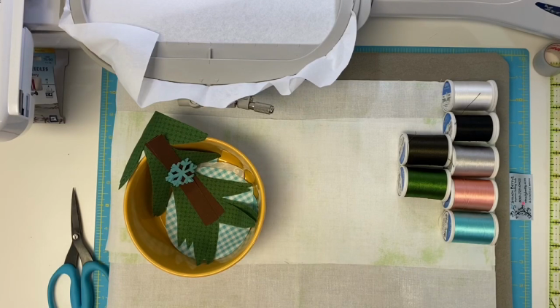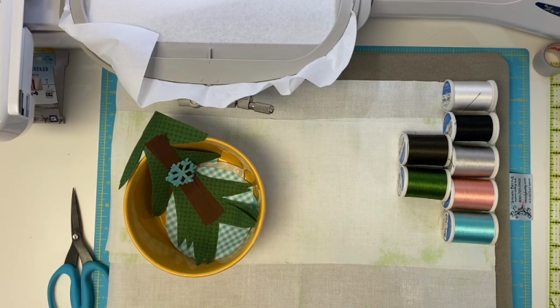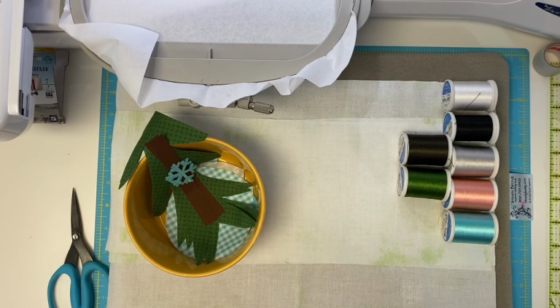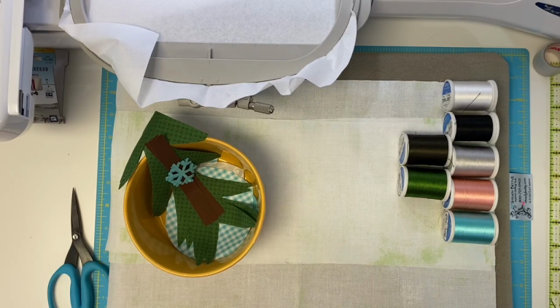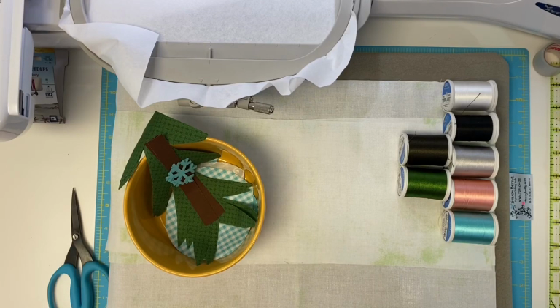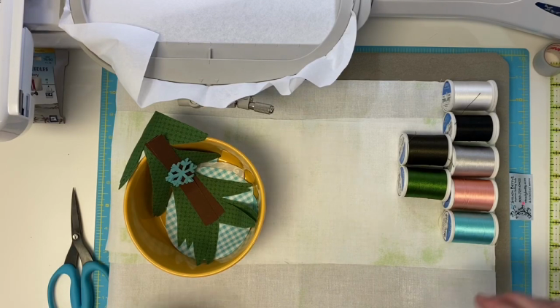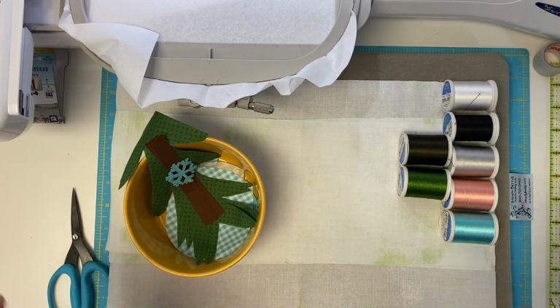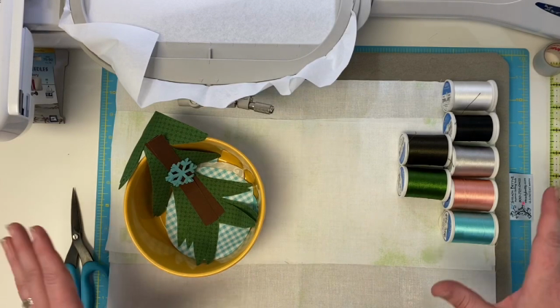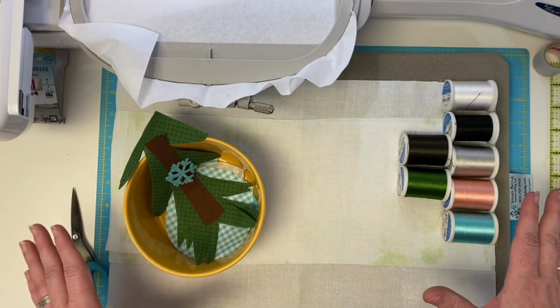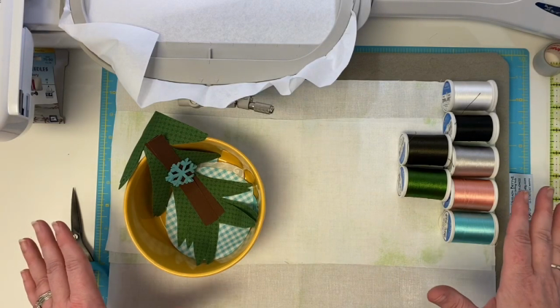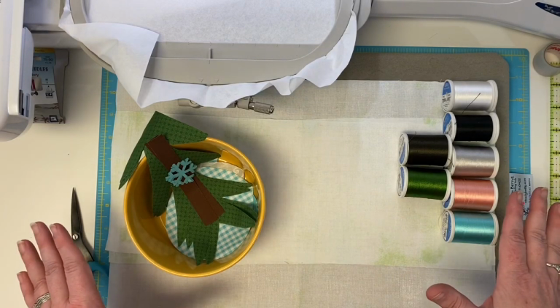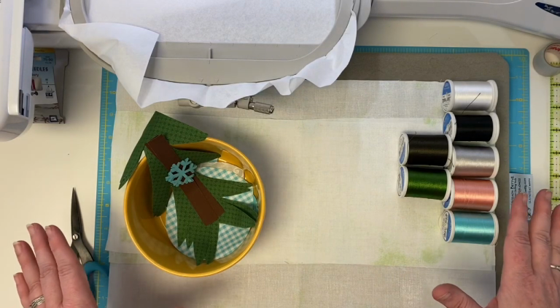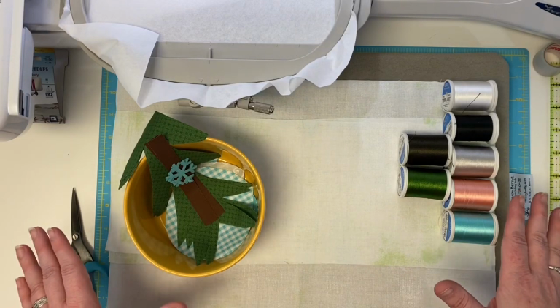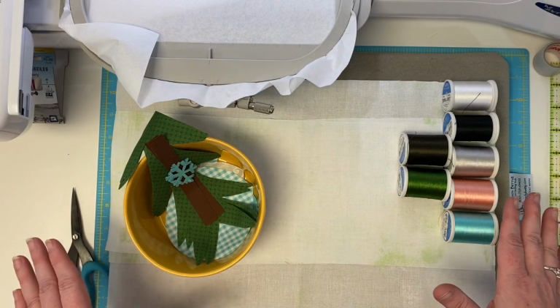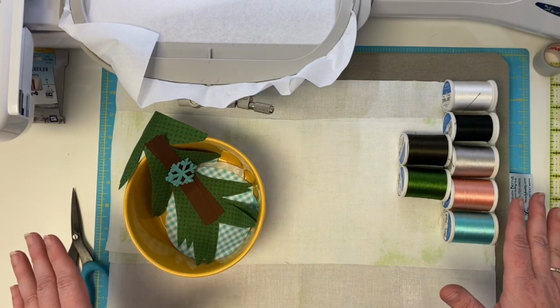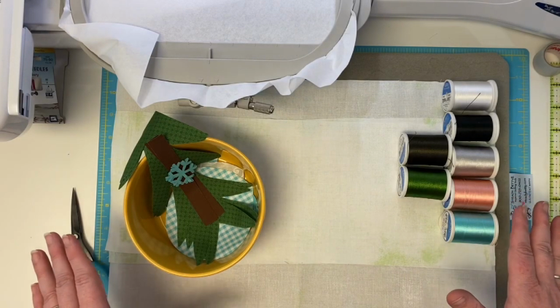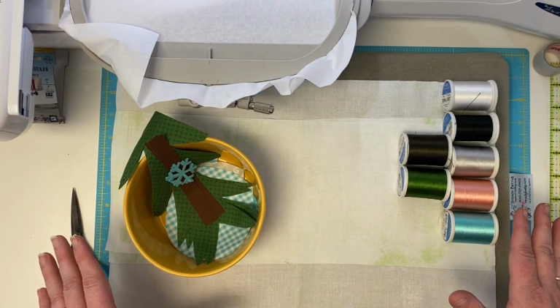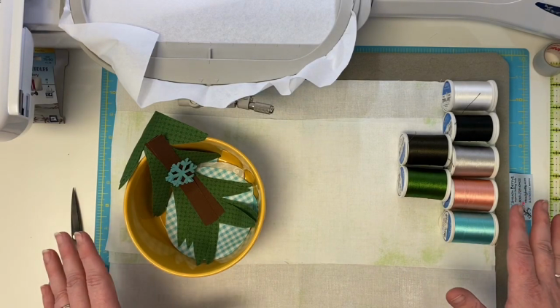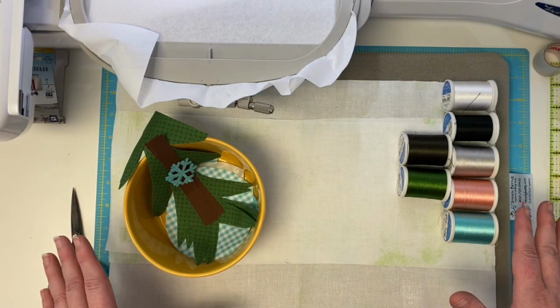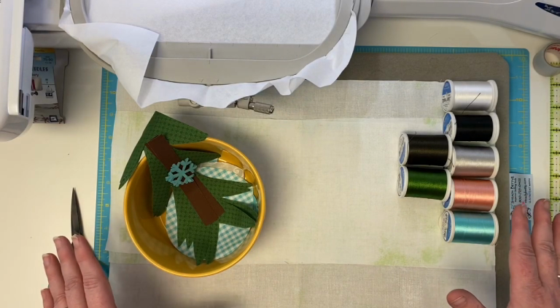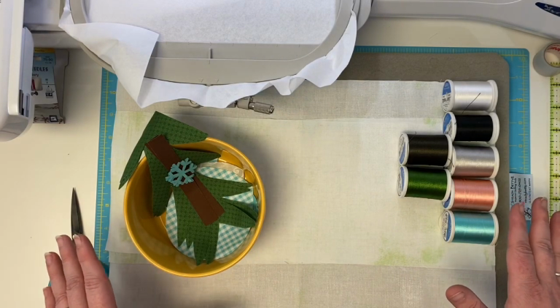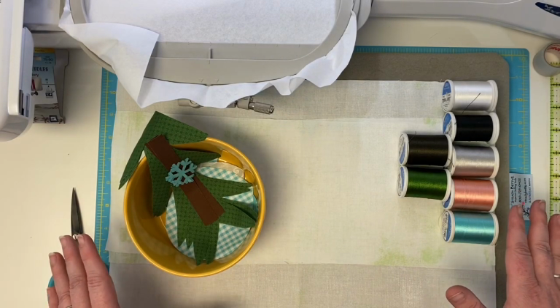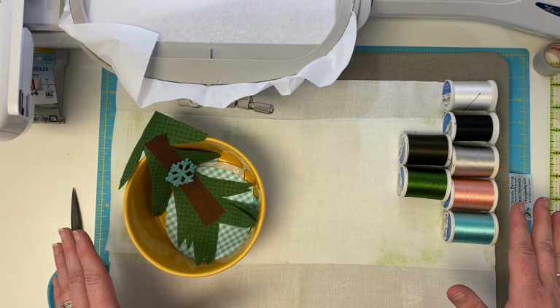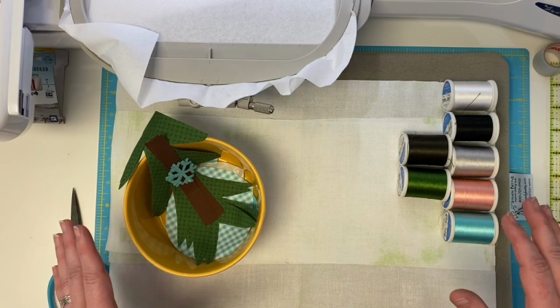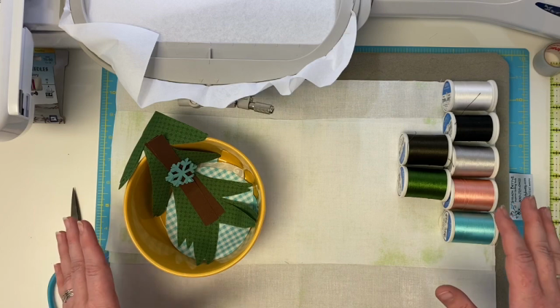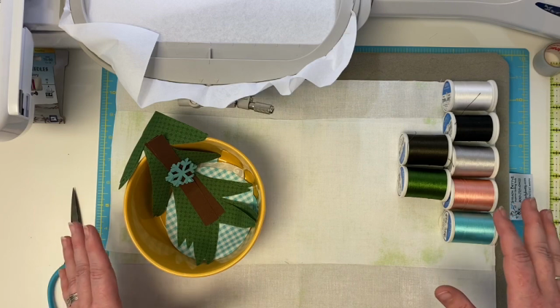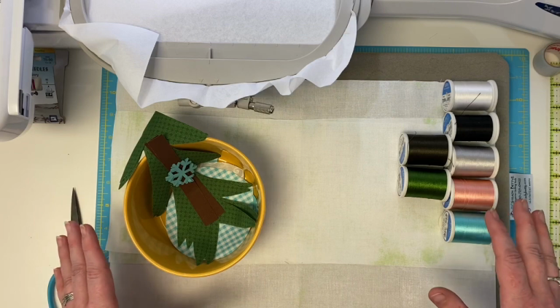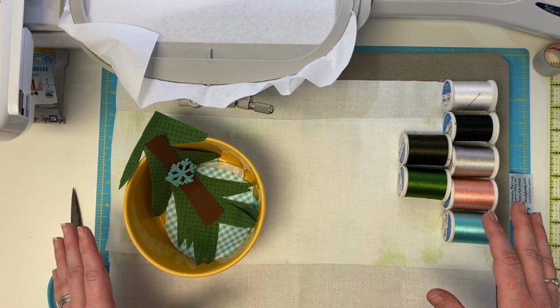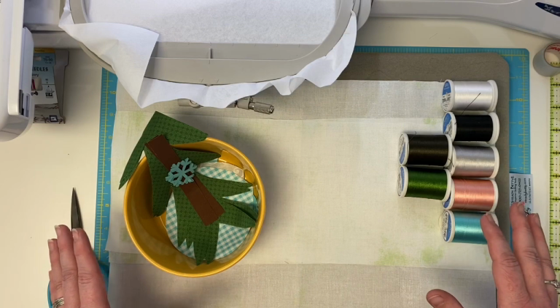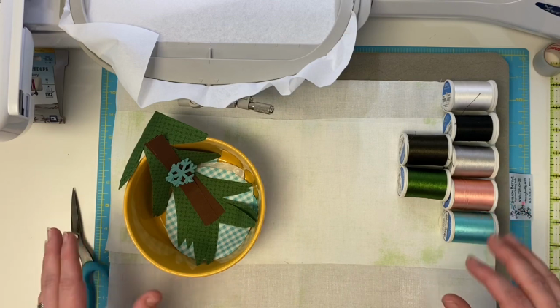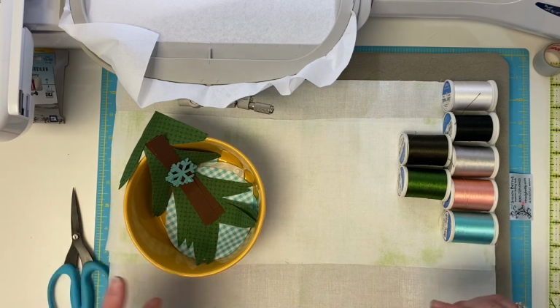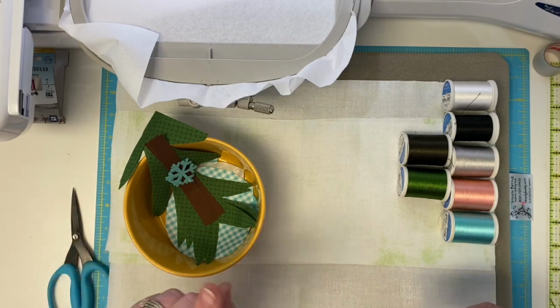Hey Stitch Cutie! This is the part of the video where we're going to use our embroidery machine to stitch blocks.